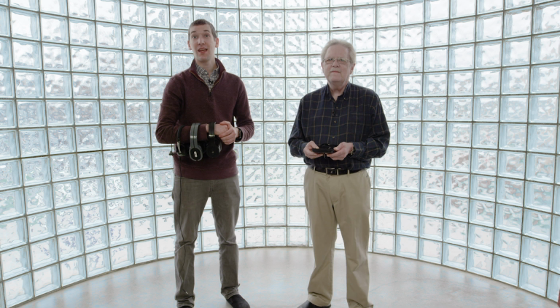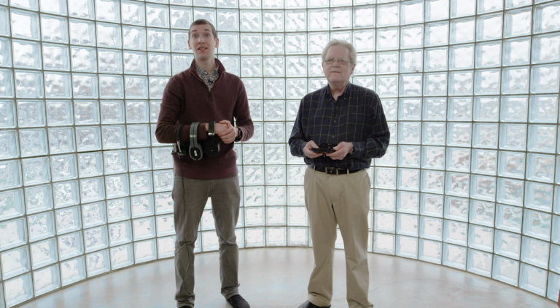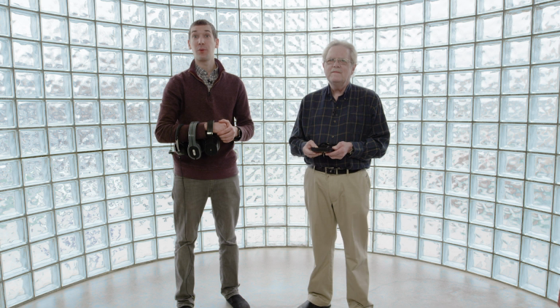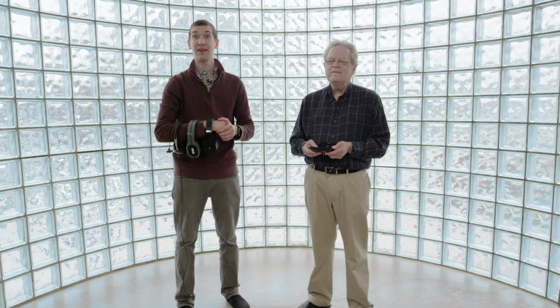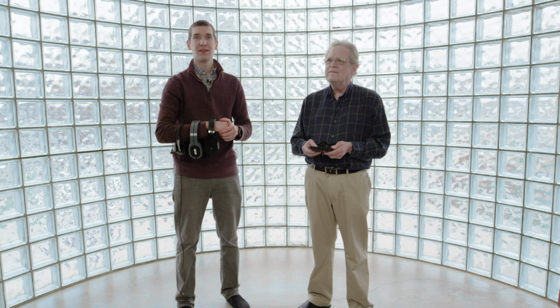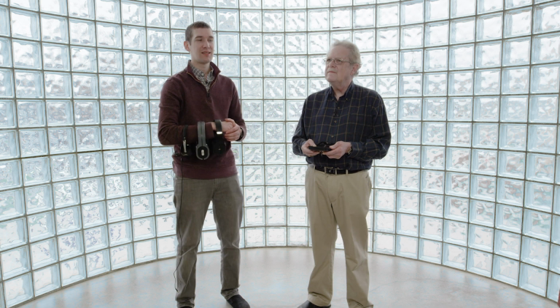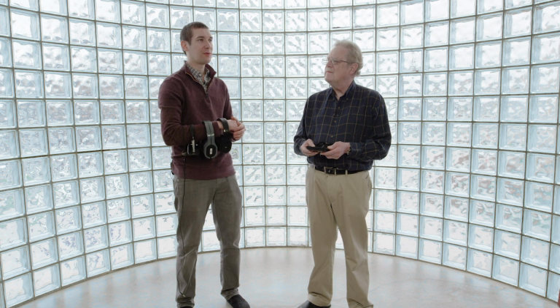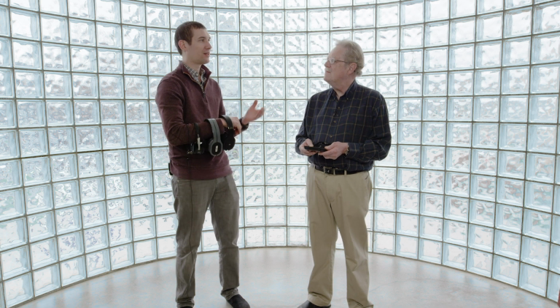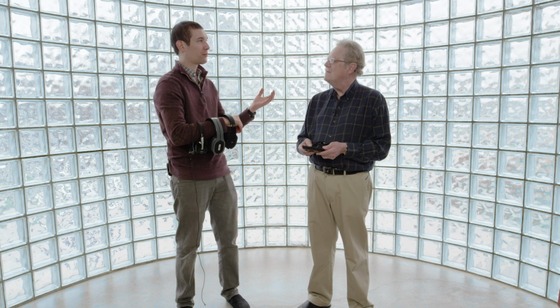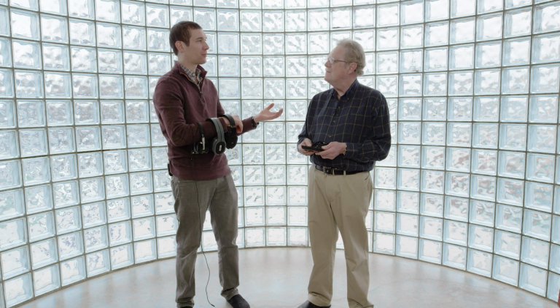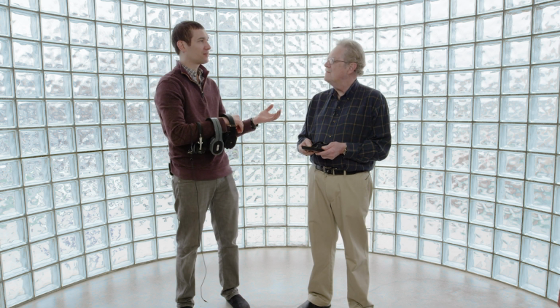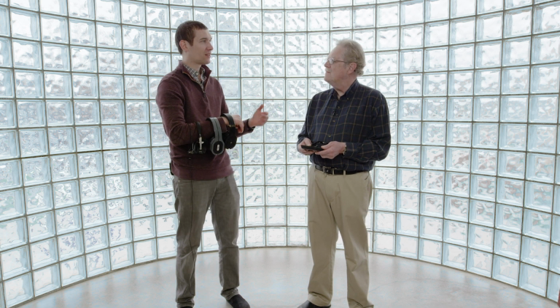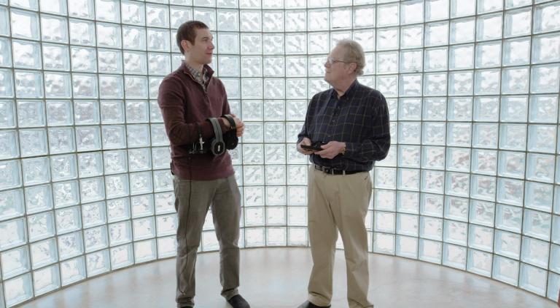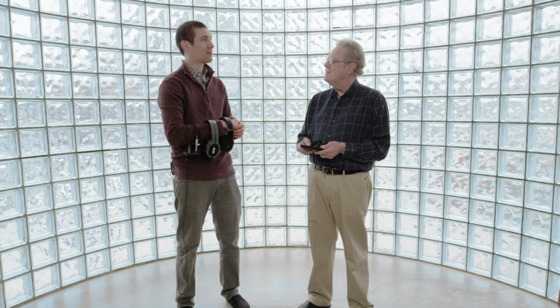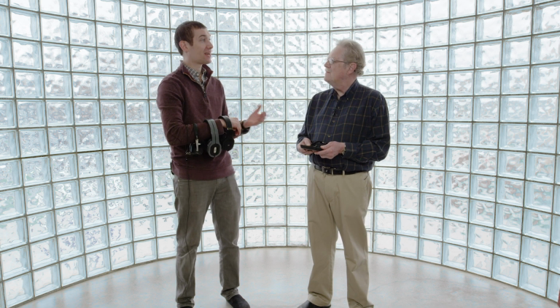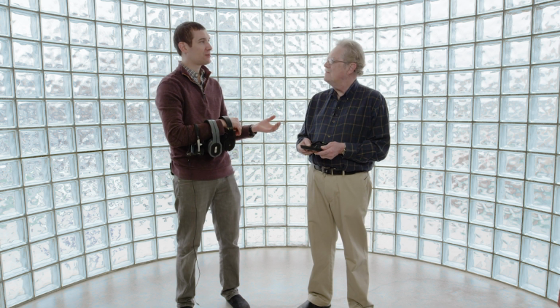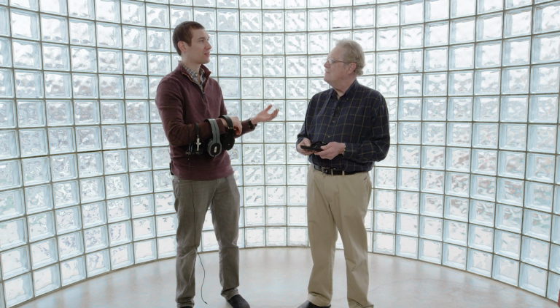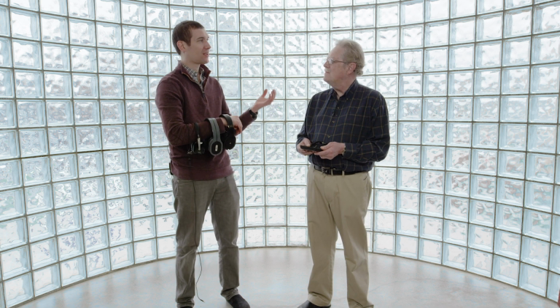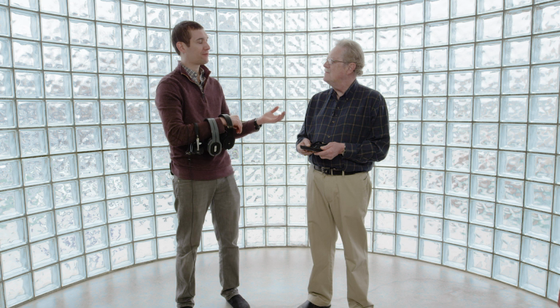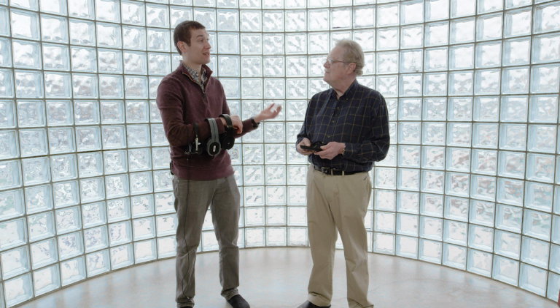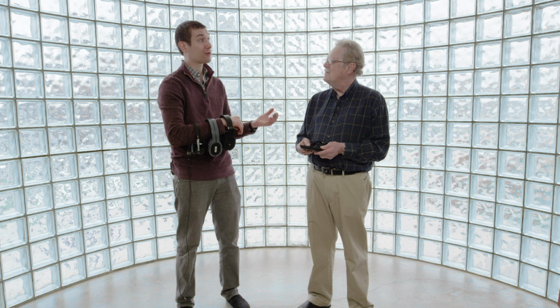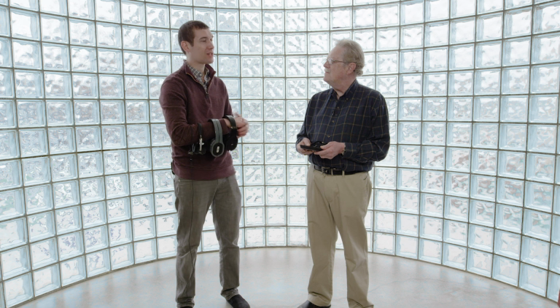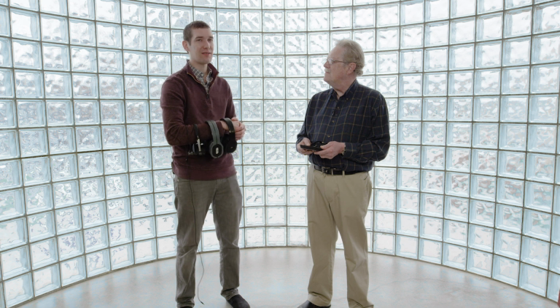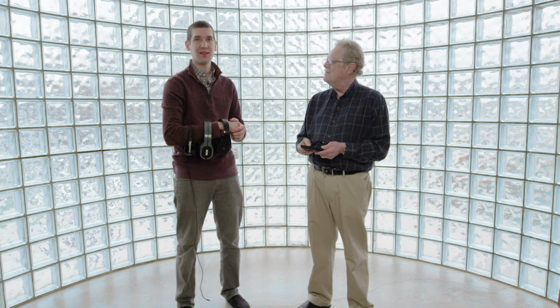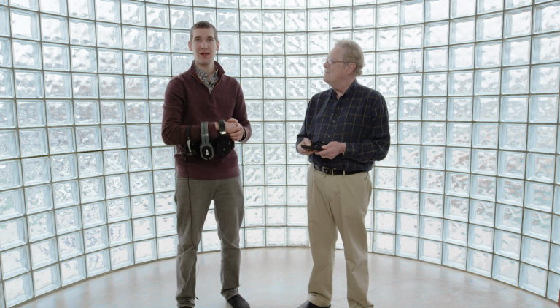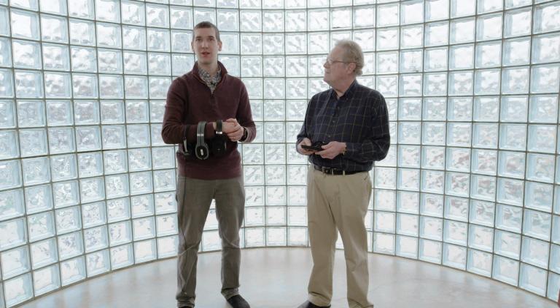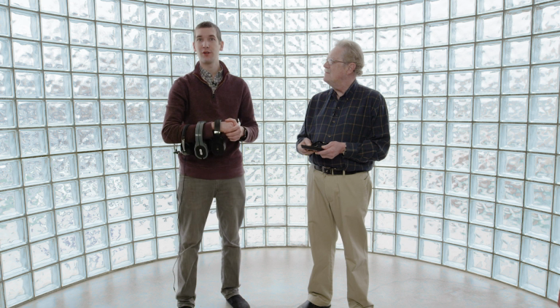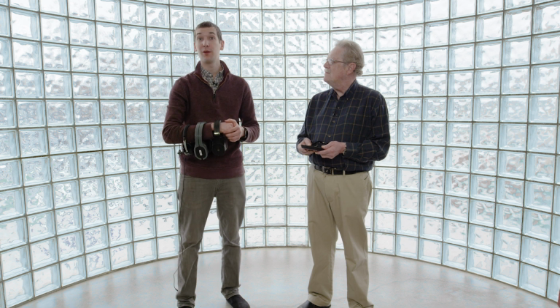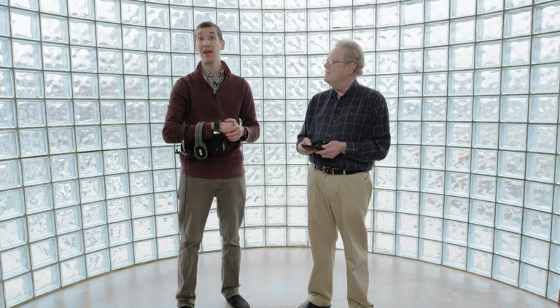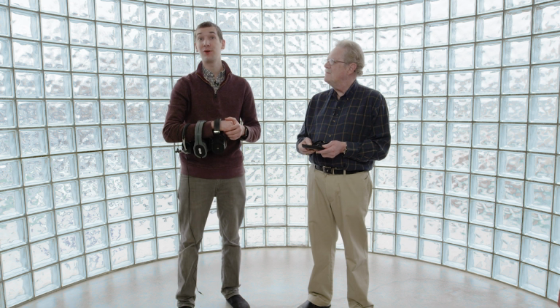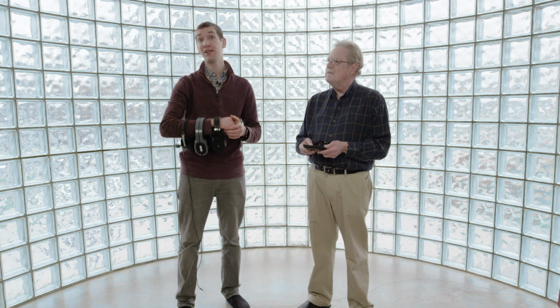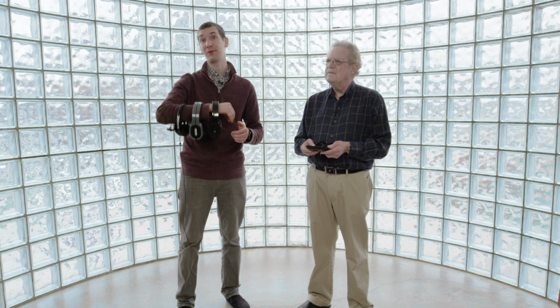Hey guys, we're back. Today we're here with Paul Barton, a famous loudspeaker, headphone and earphone designer. And today we're going to learn all about headphones and earphones.